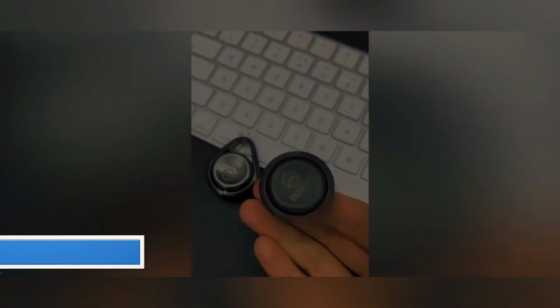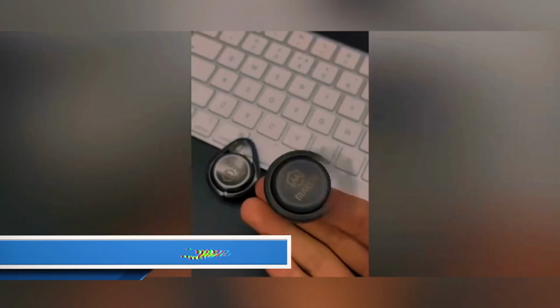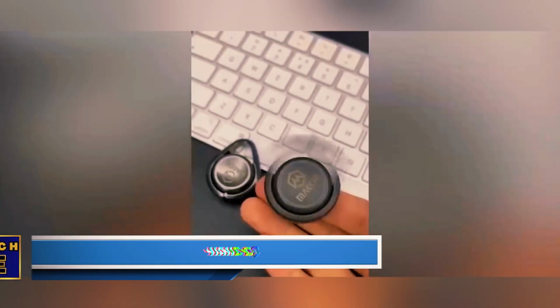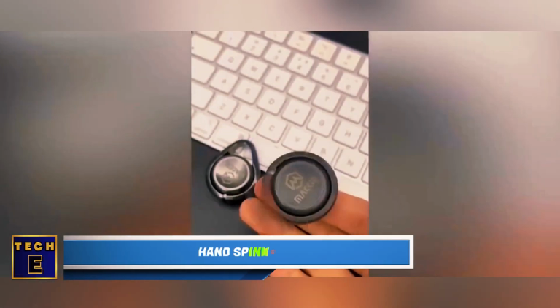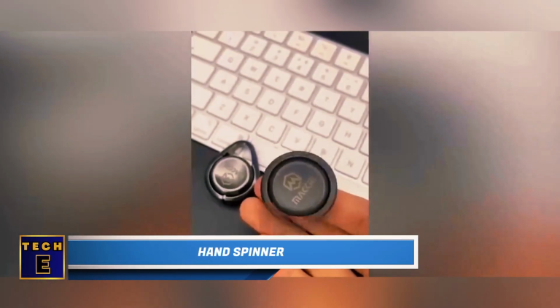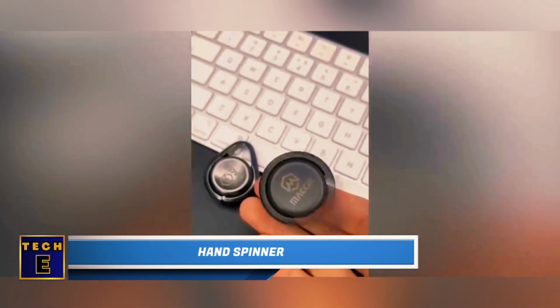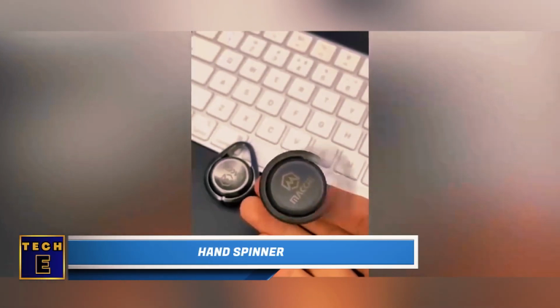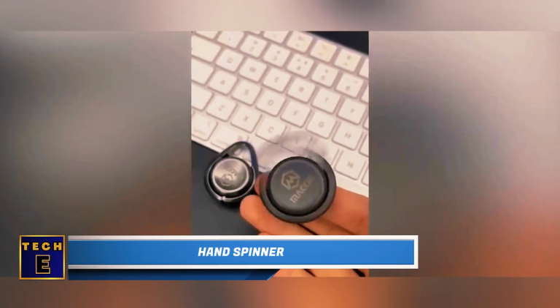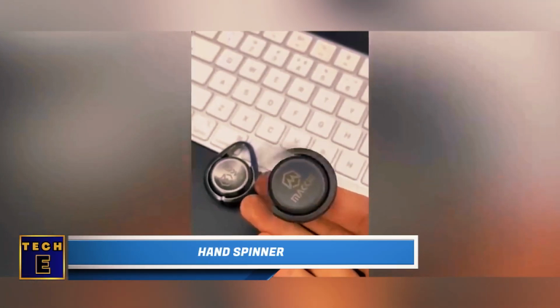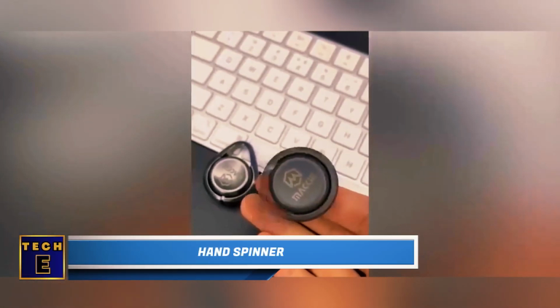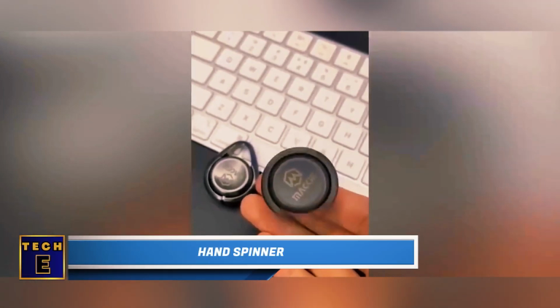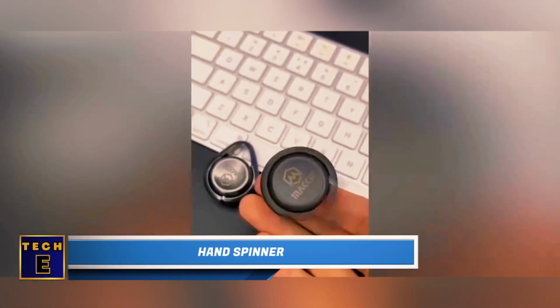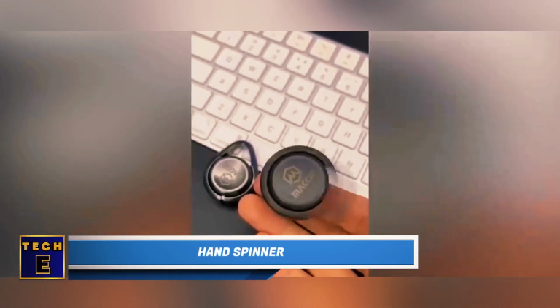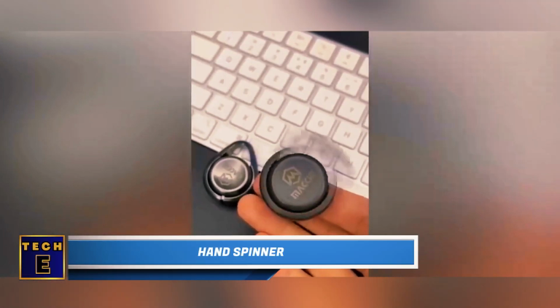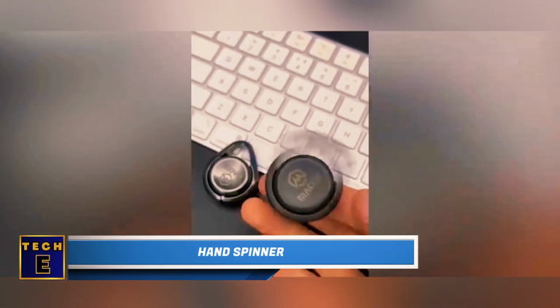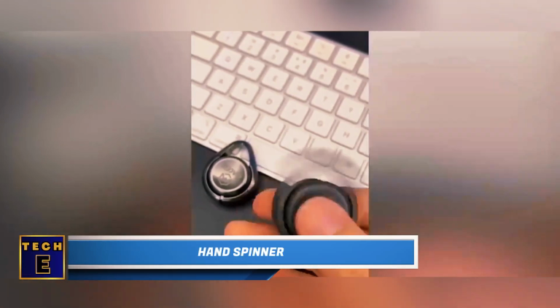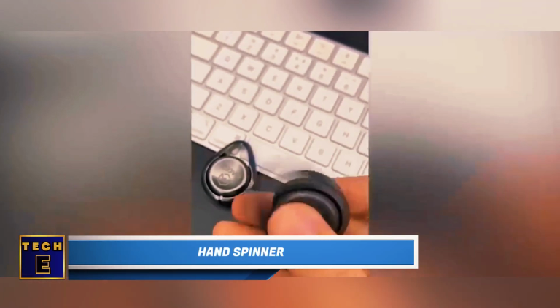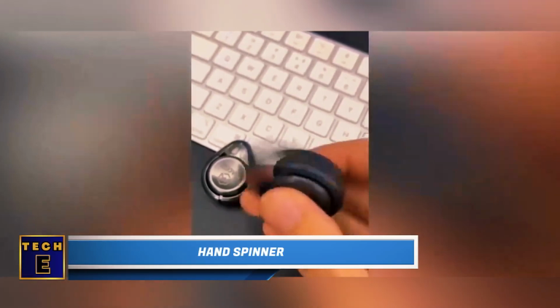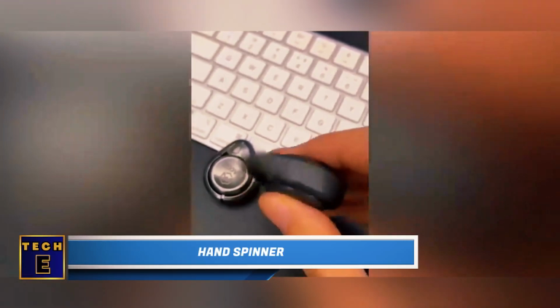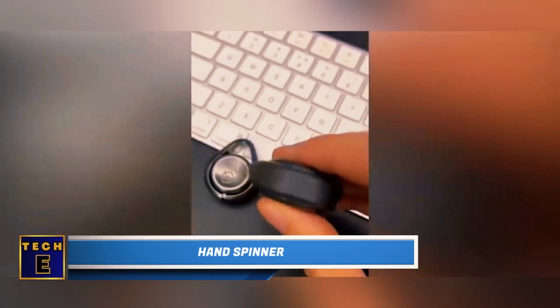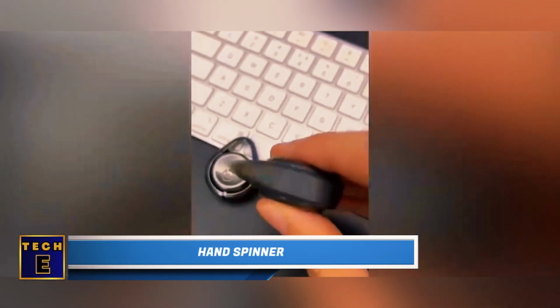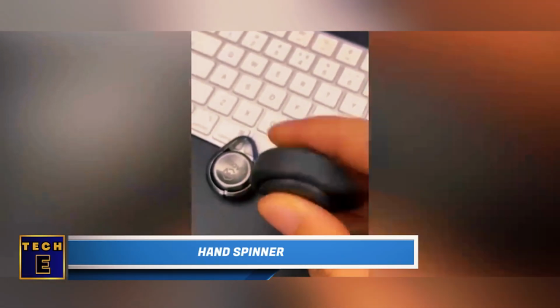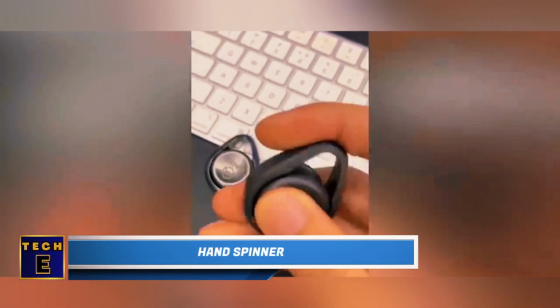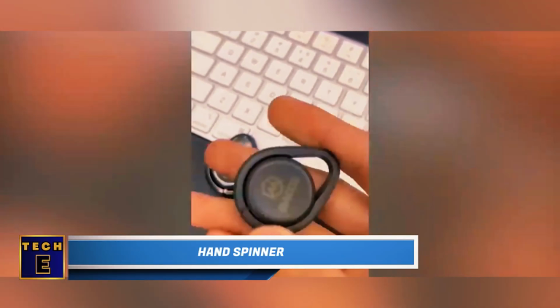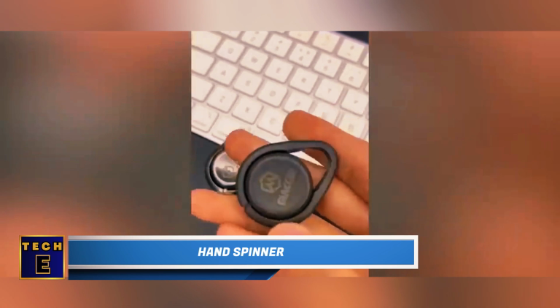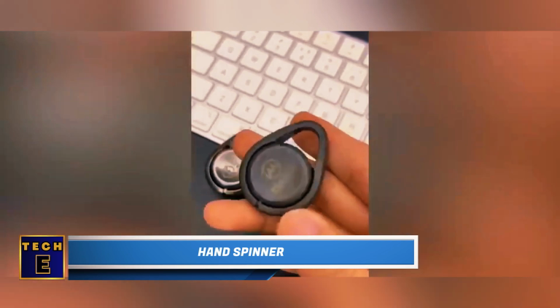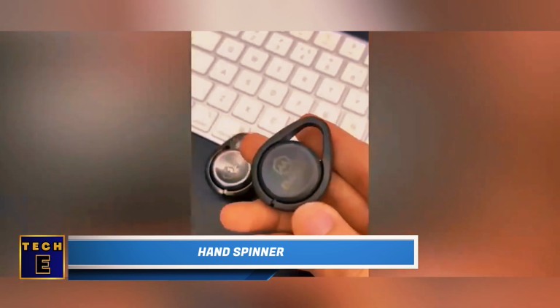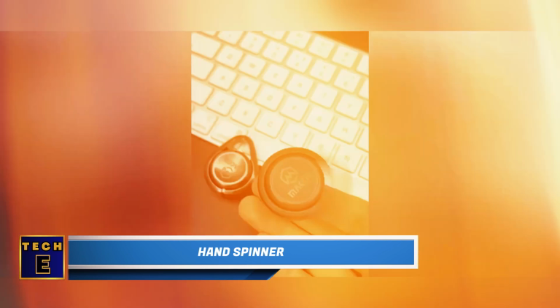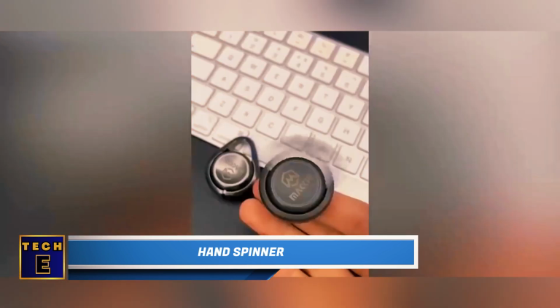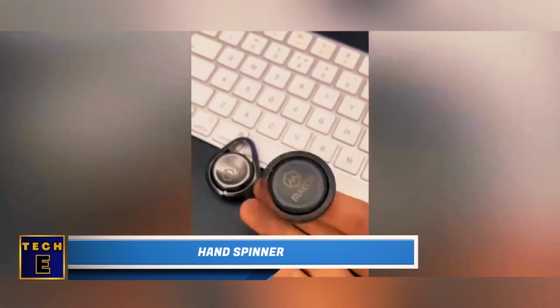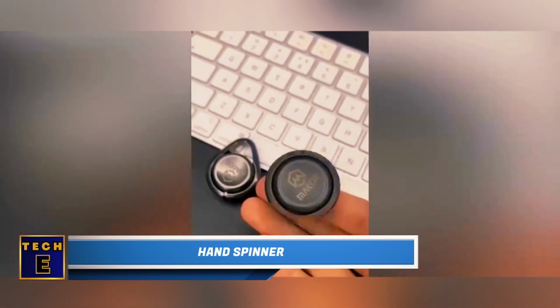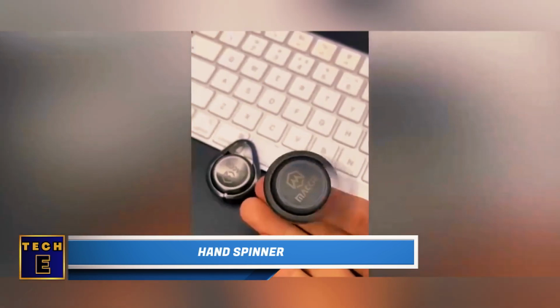If you'd like a more hands-off approach, just toss this Hand Spinner coin and watch it spin.